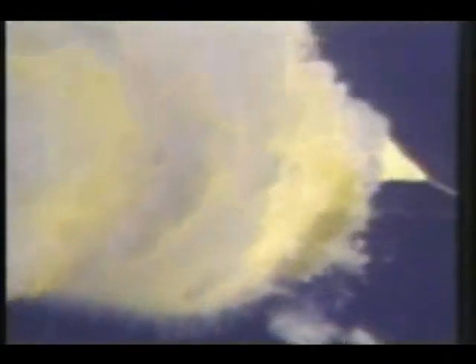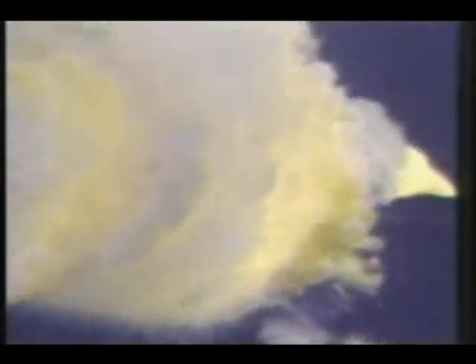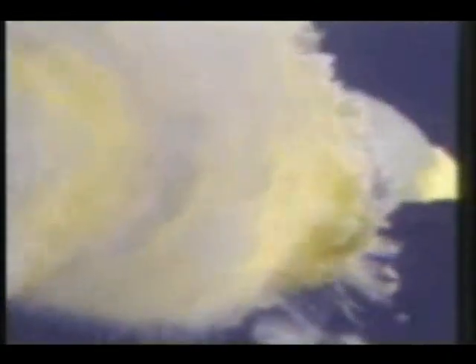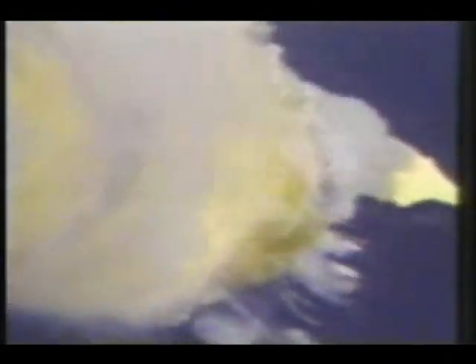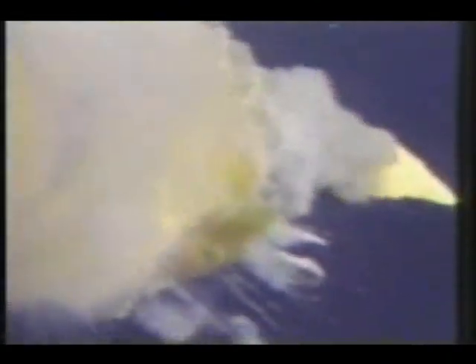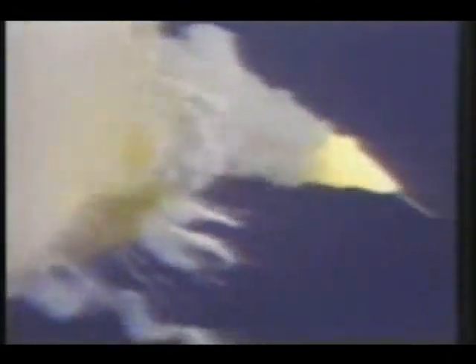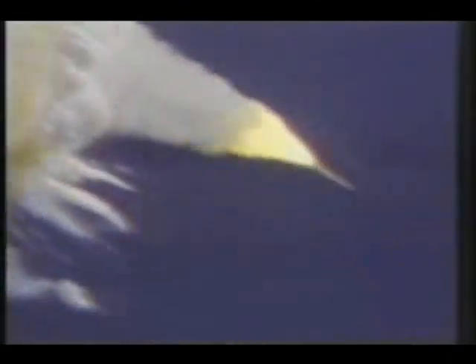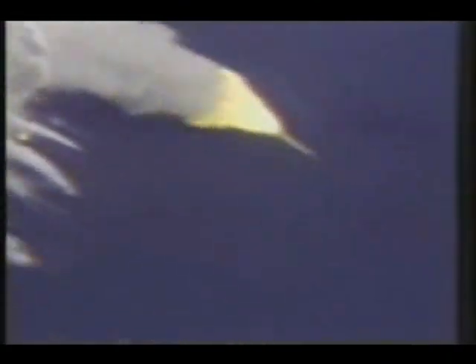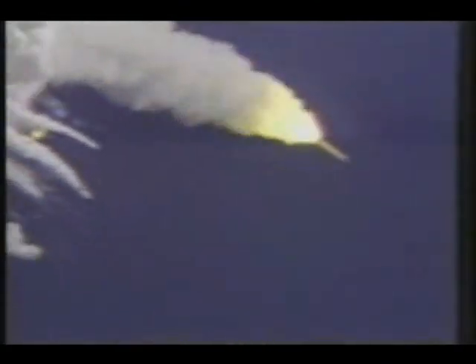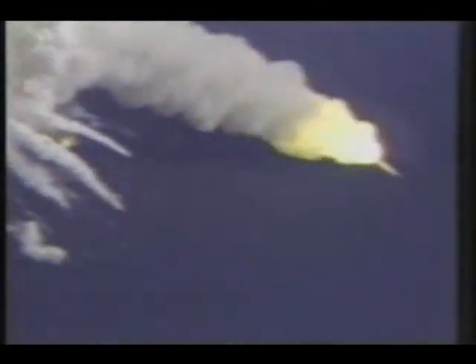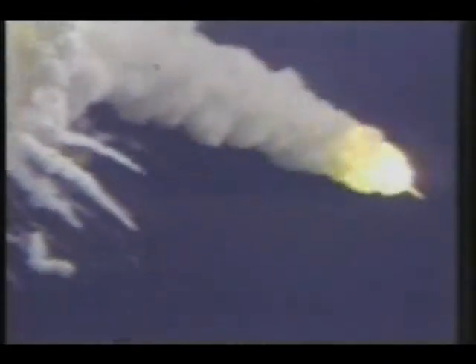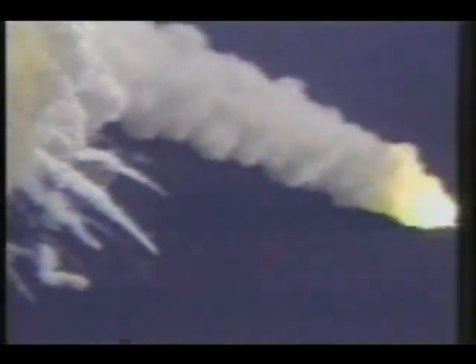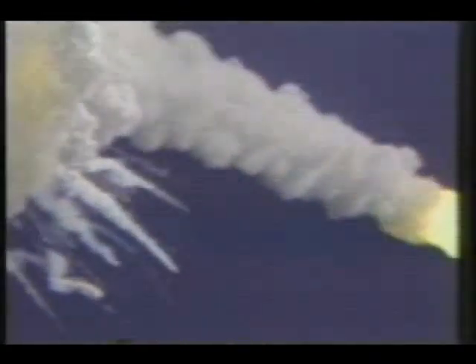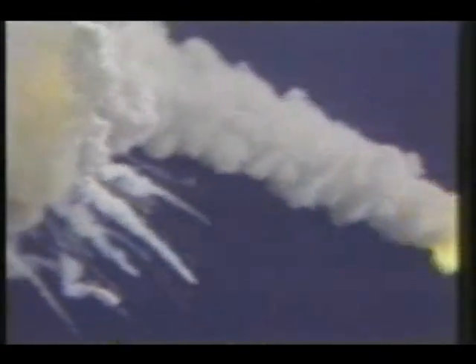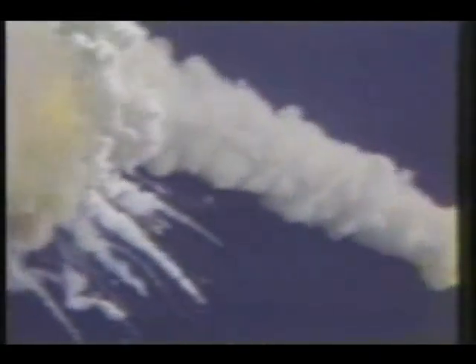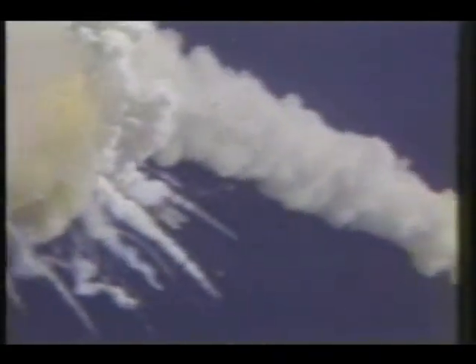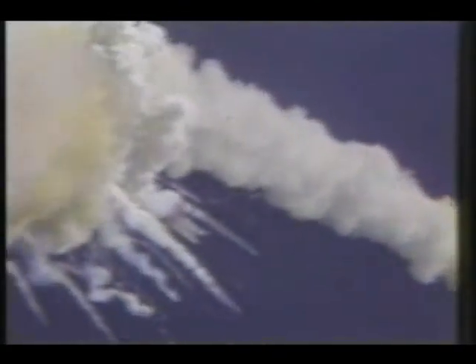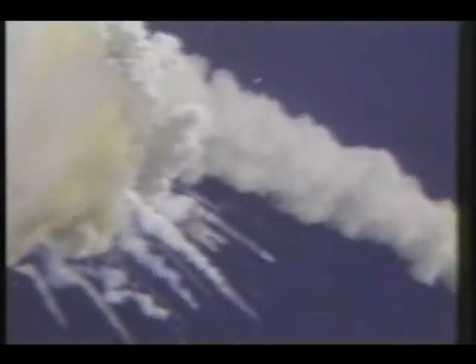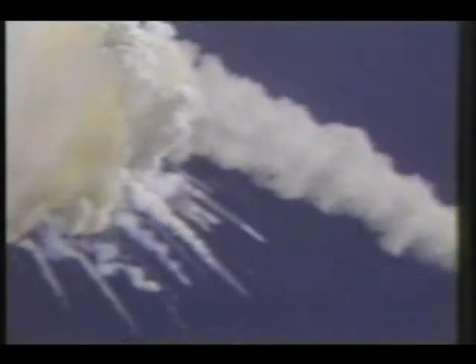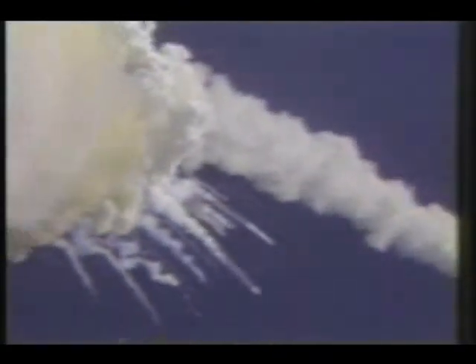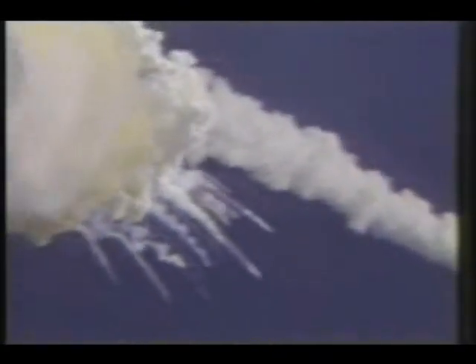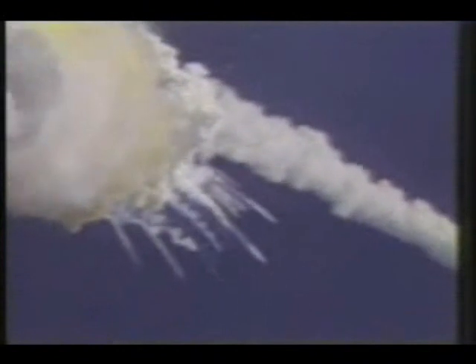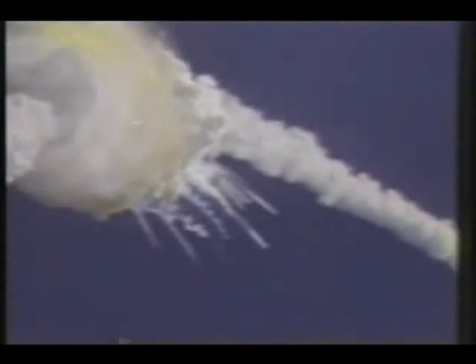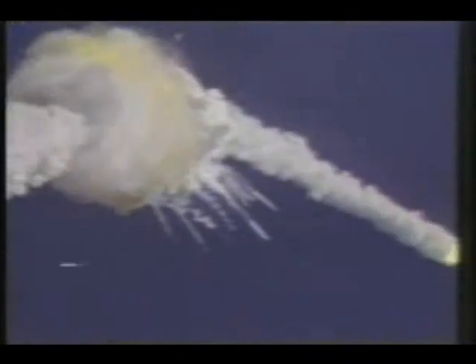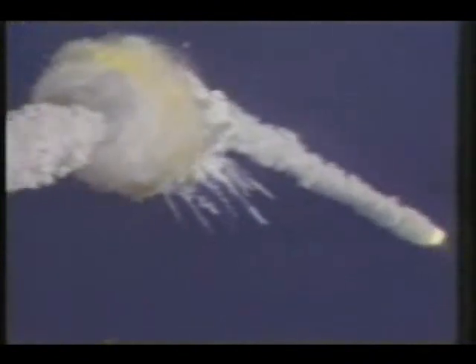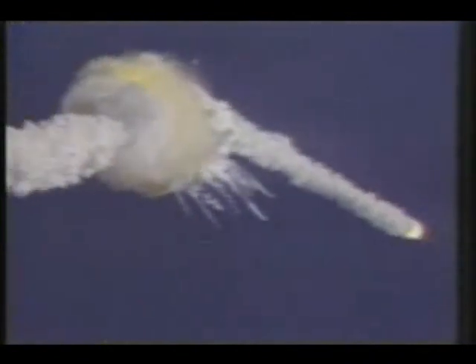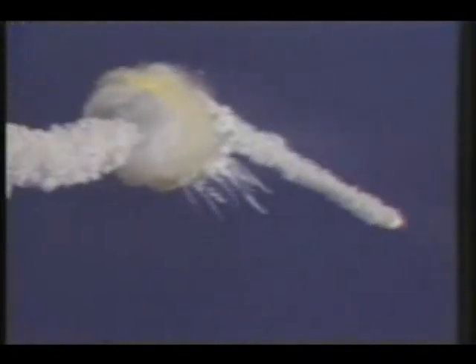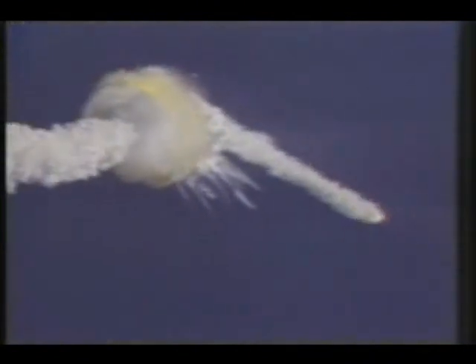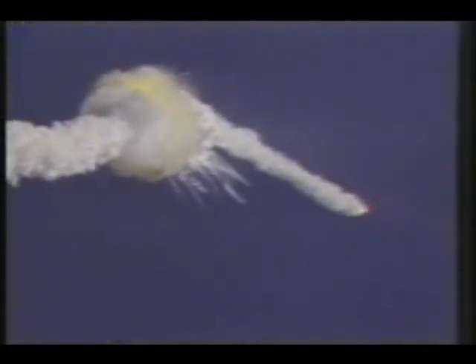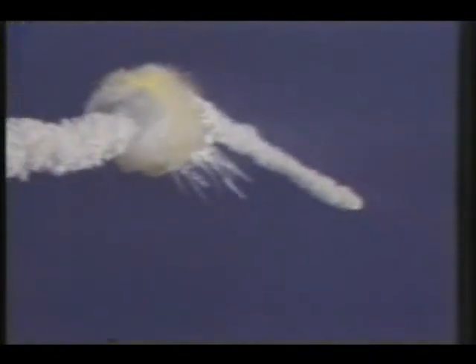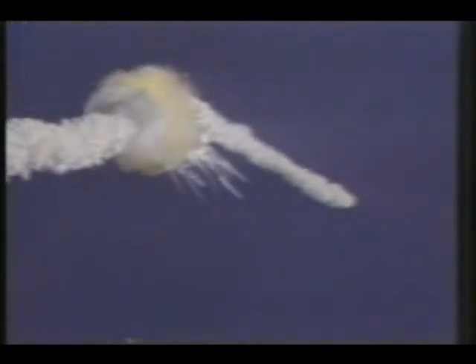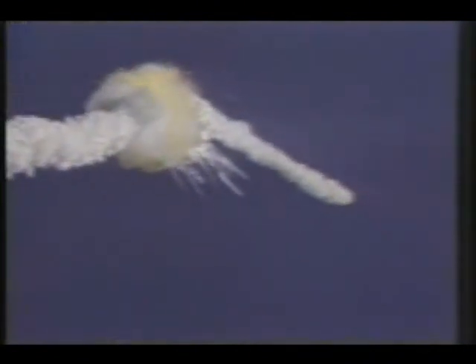One minute 15 seconds. Velocity 2,900 feet per second, altitude 9 nautical miles, downrange distance 7 nautical miles.